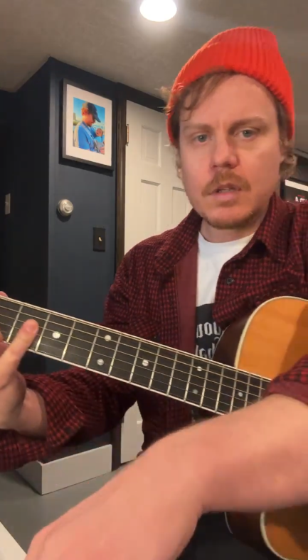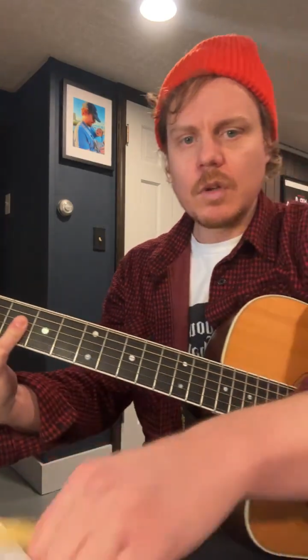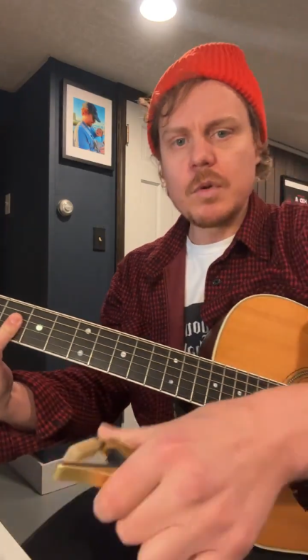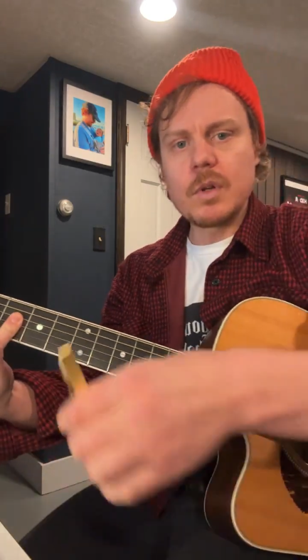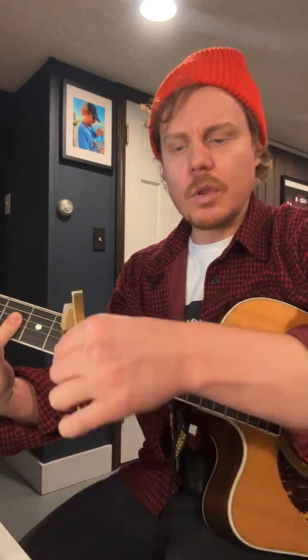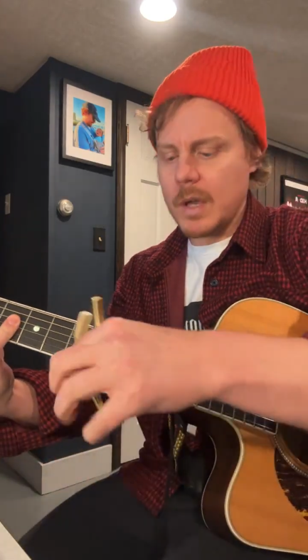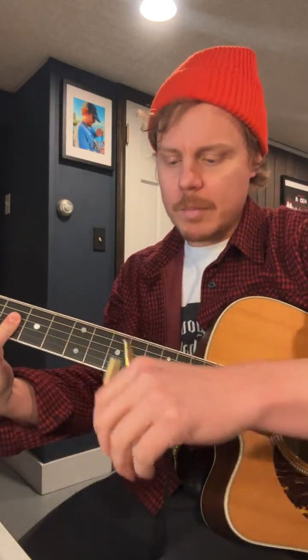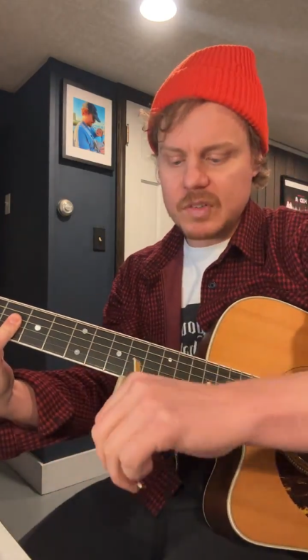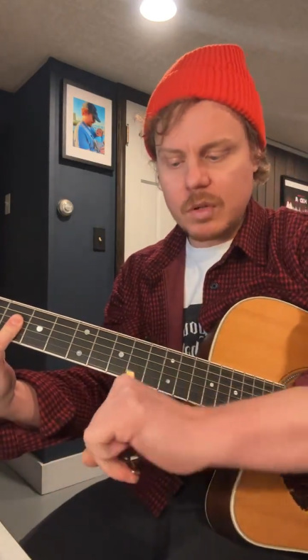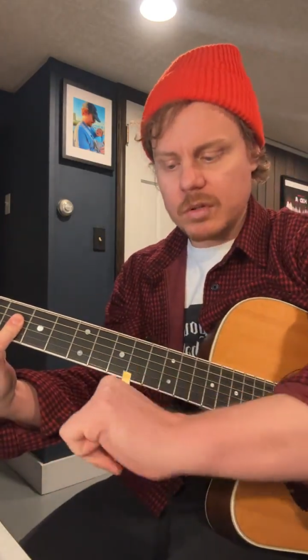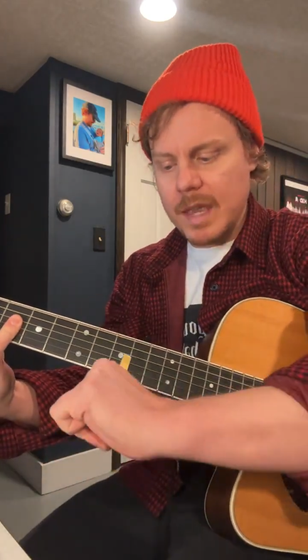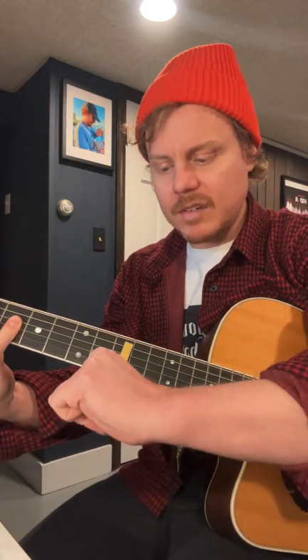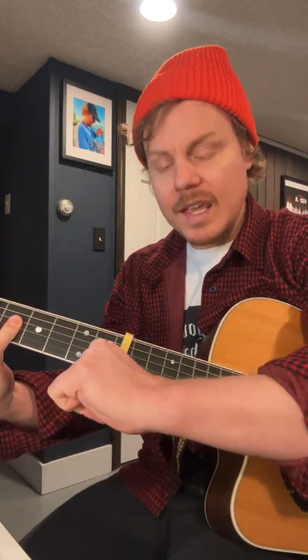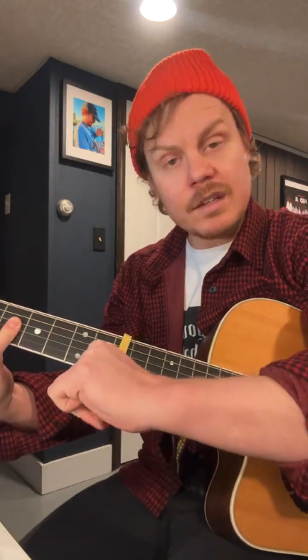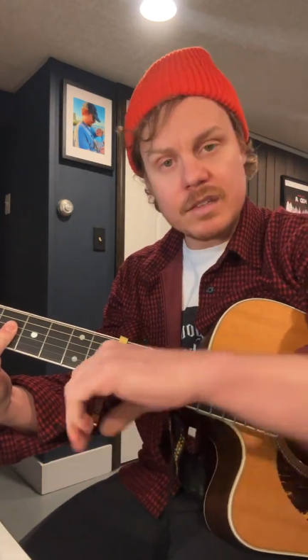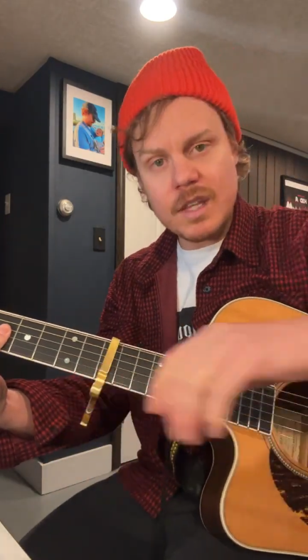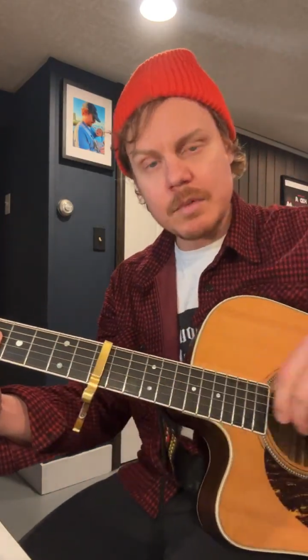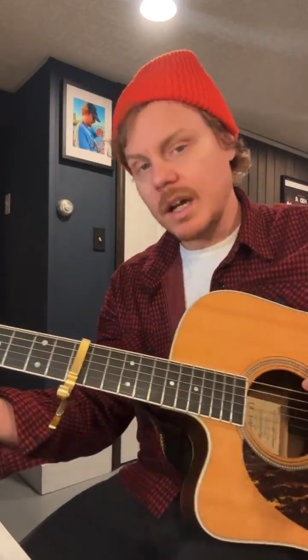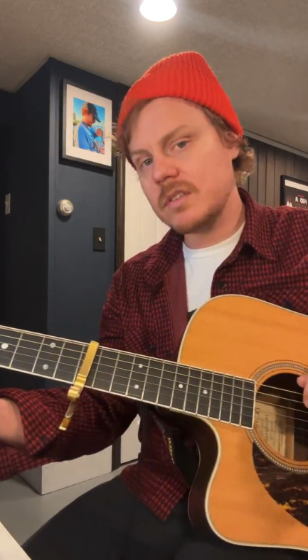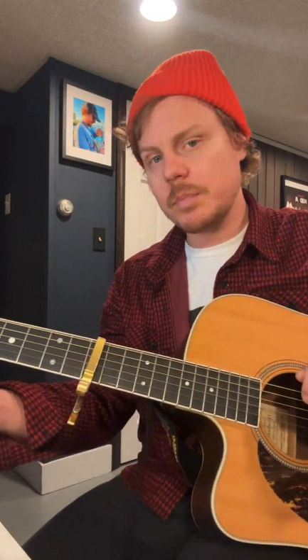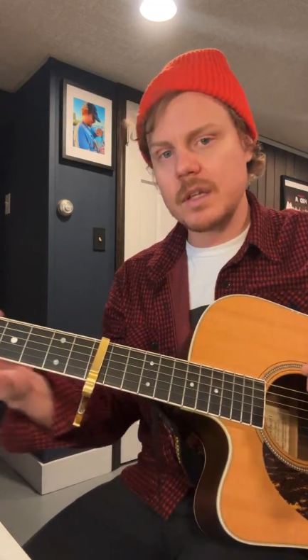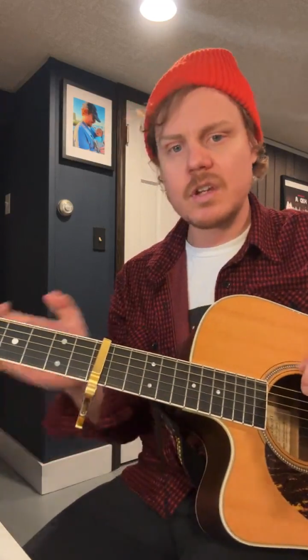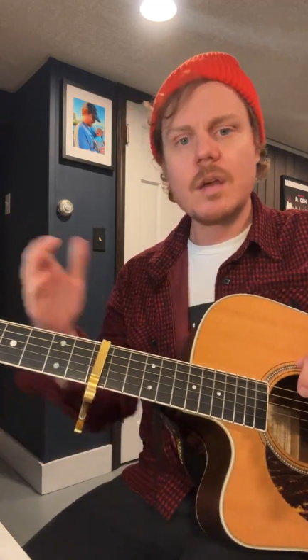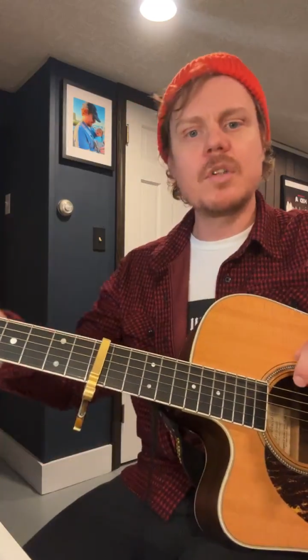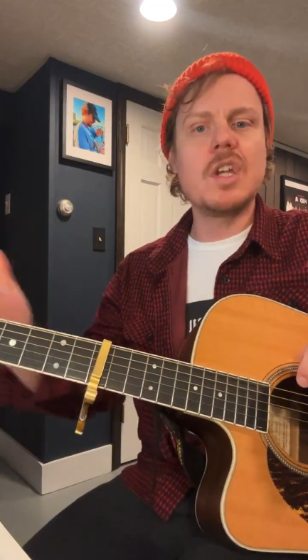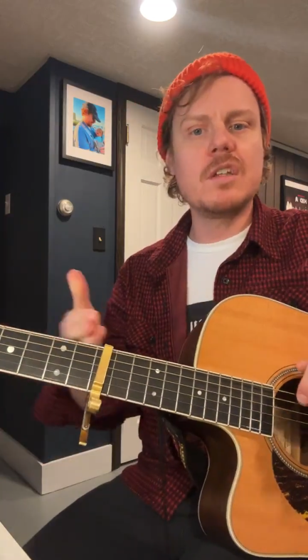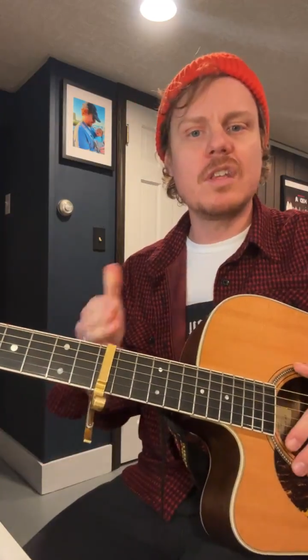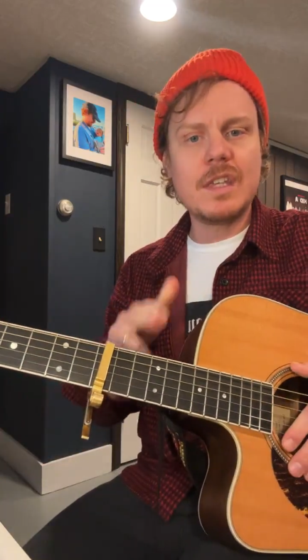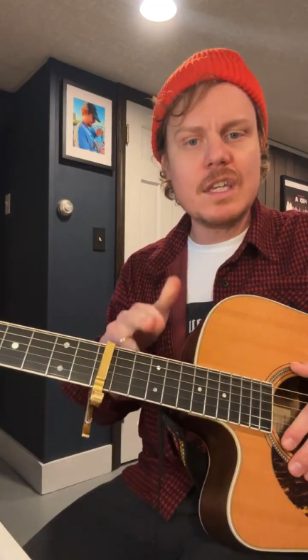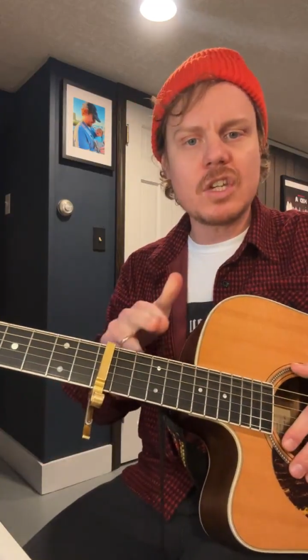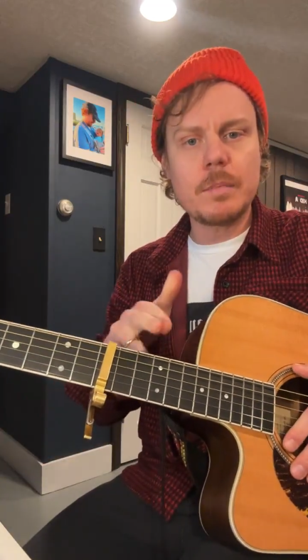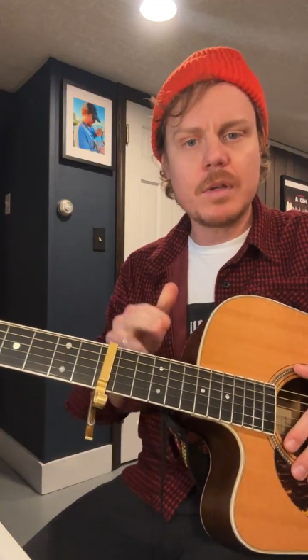So I moved it all the way up, still maintained the same concert pitch, but changed the key shape.